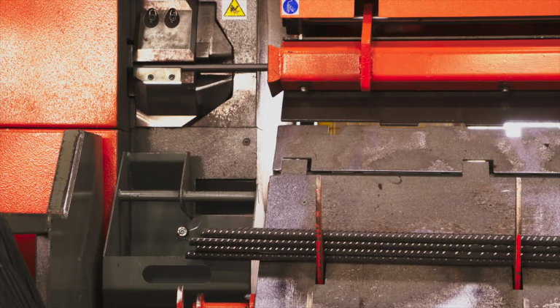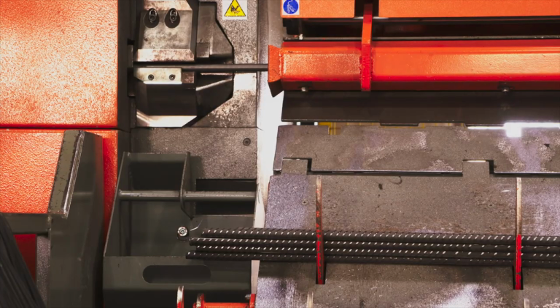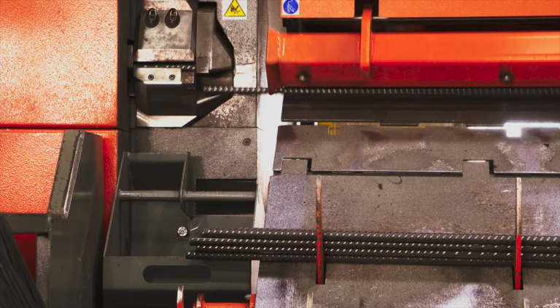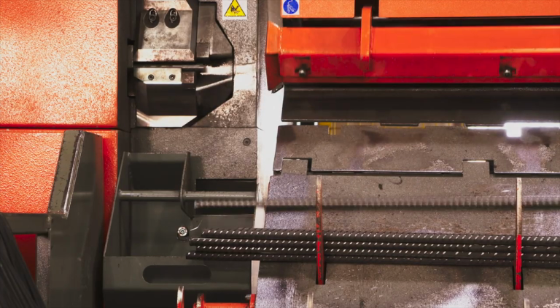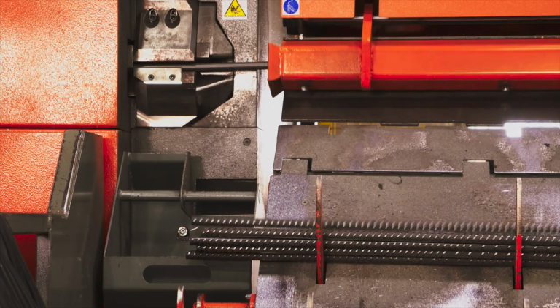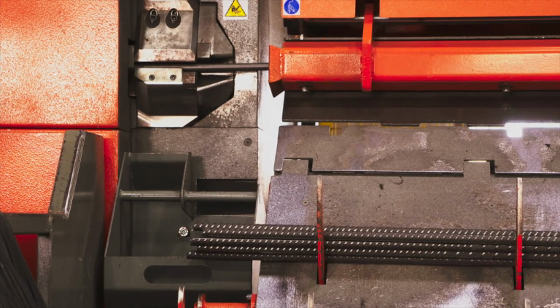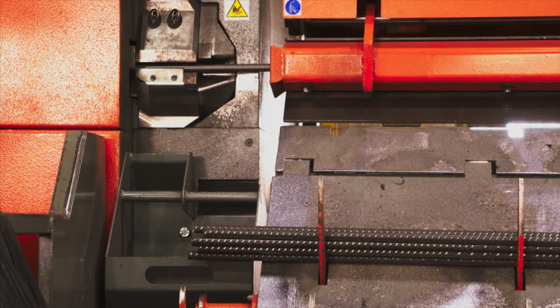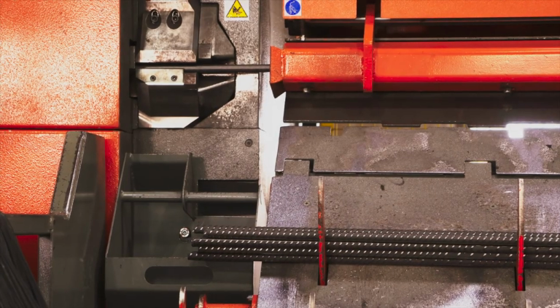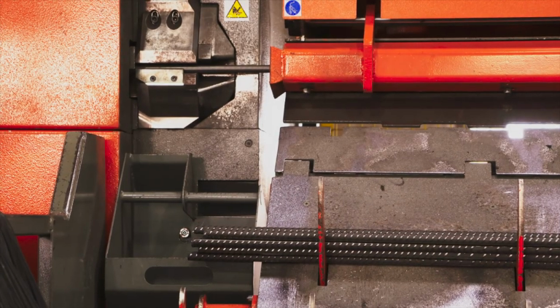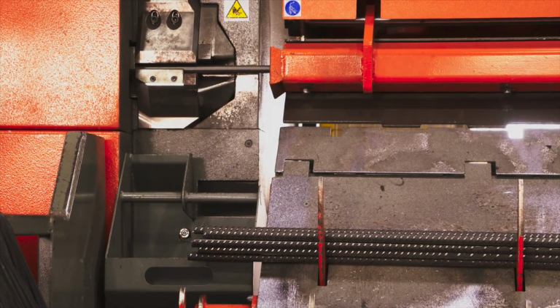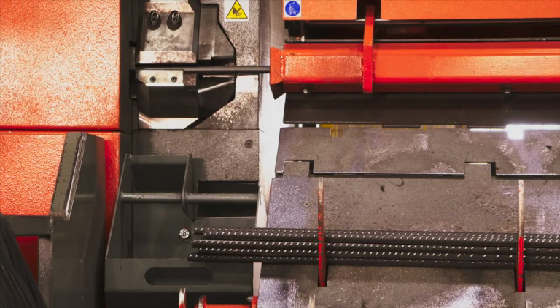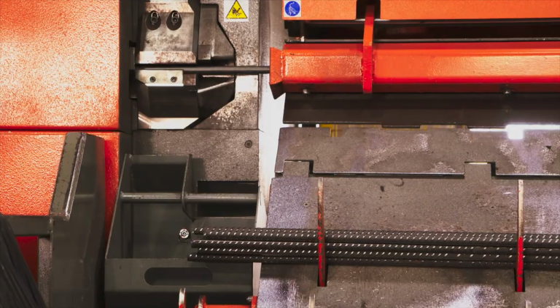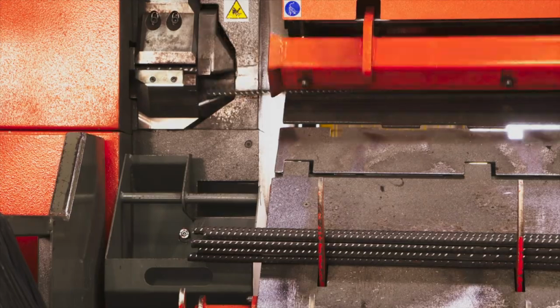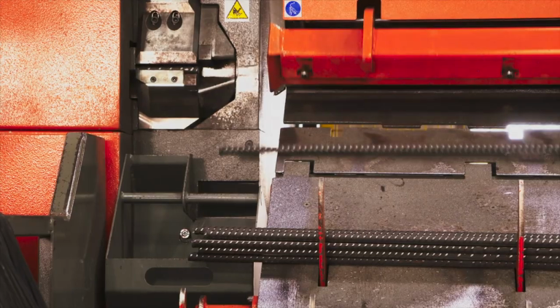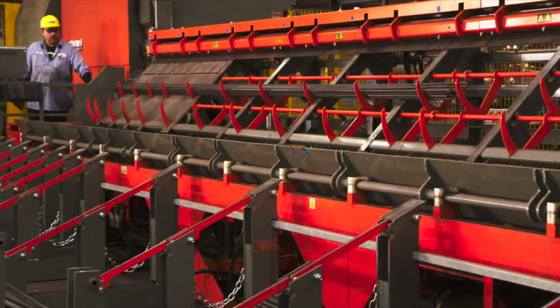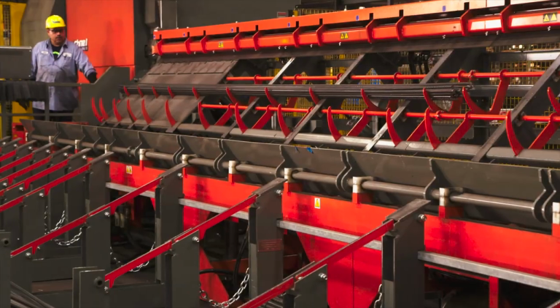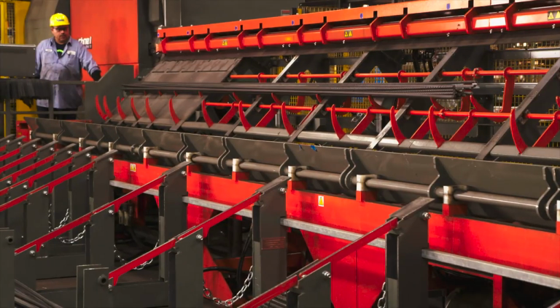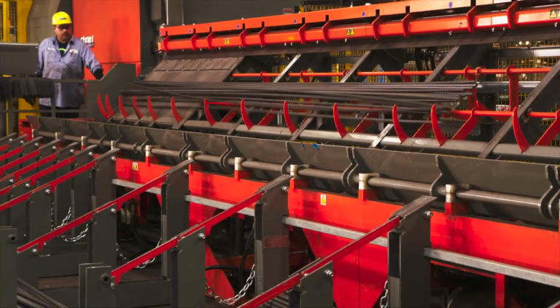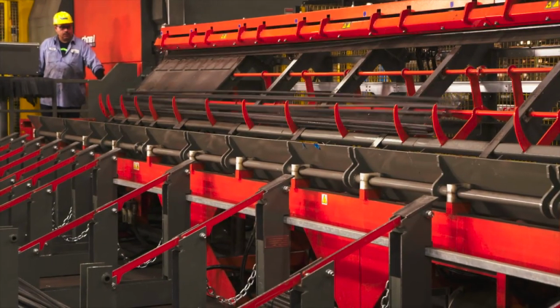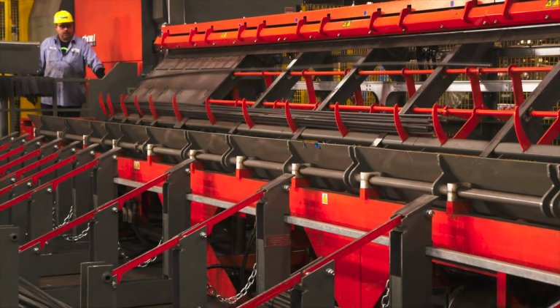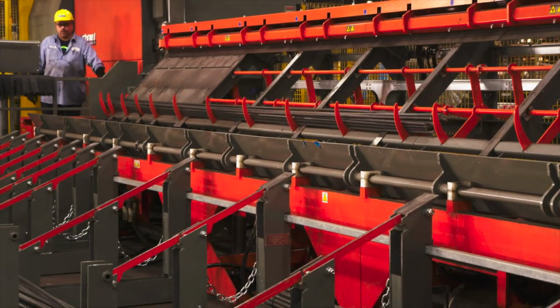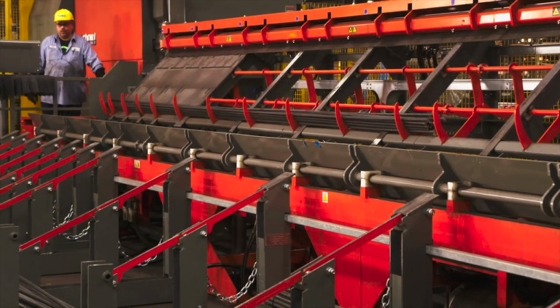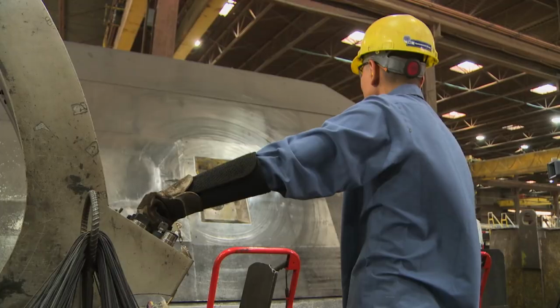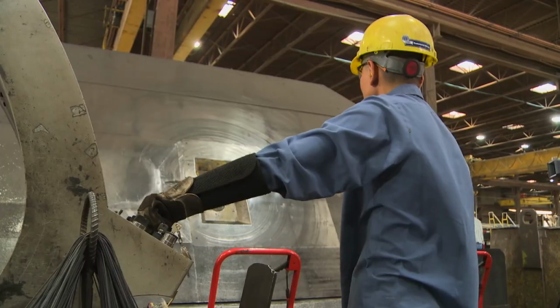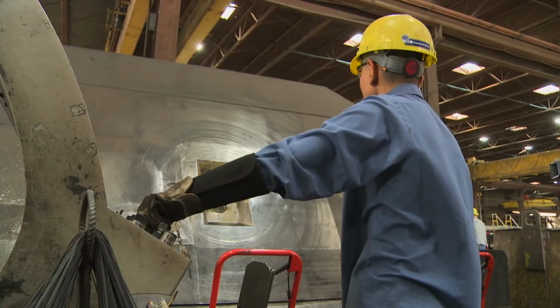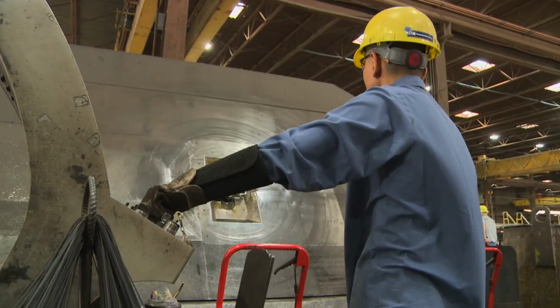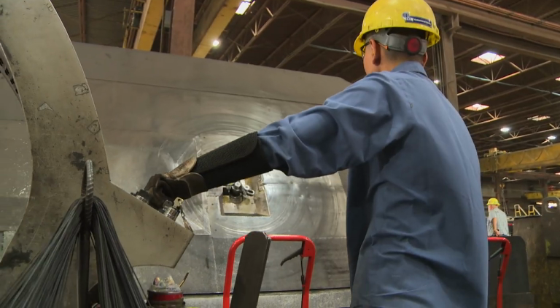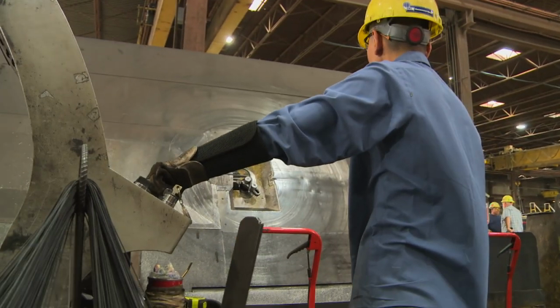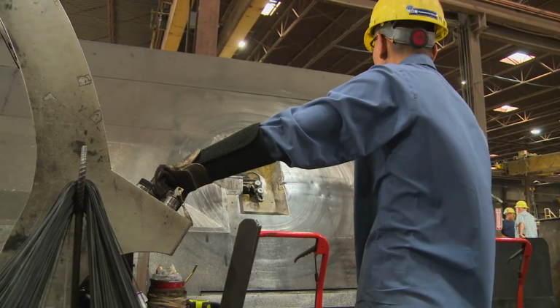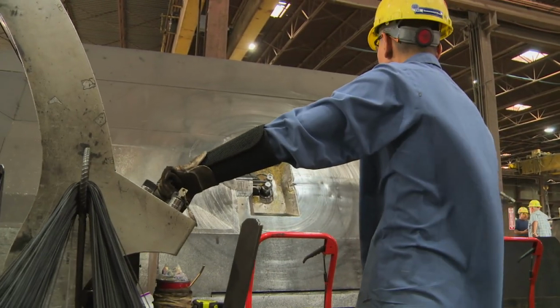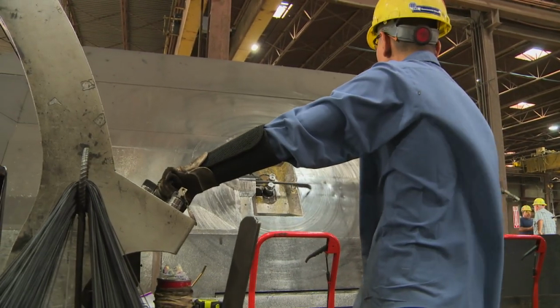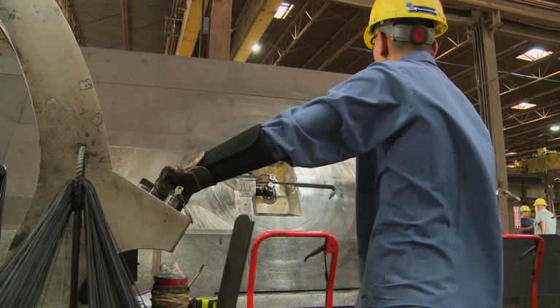The smooth, consistent unwinding of rebar keeps the material from tangling and reduces wear and tear on bending equipment.